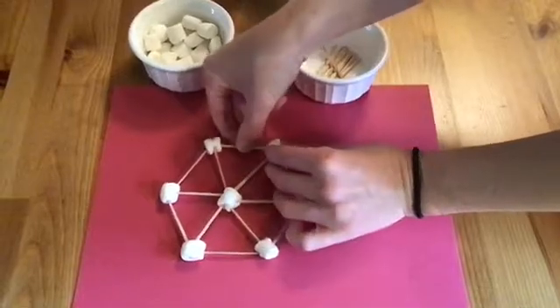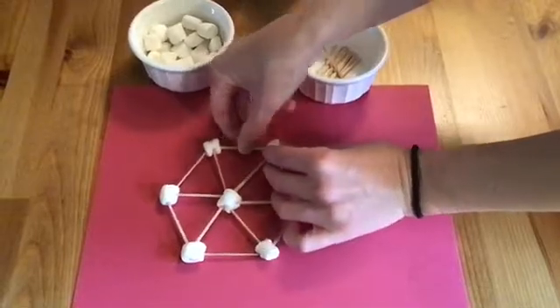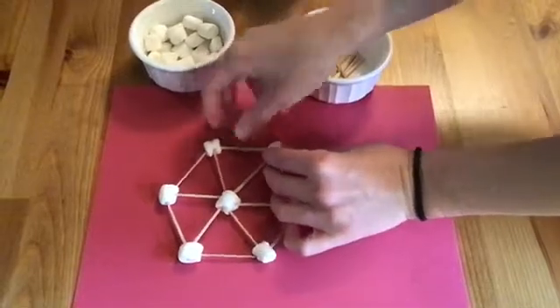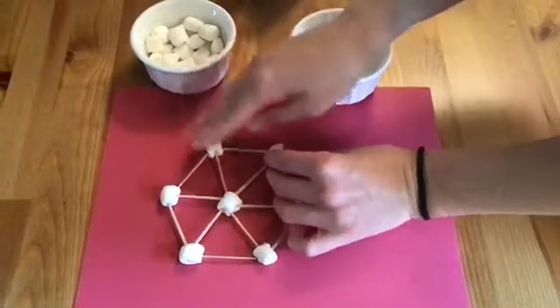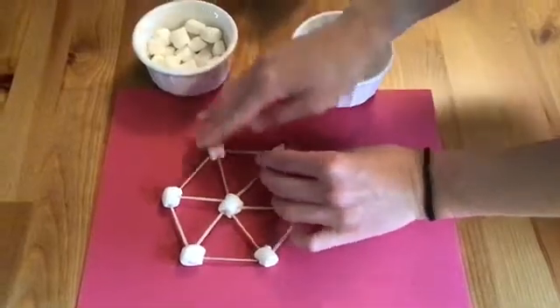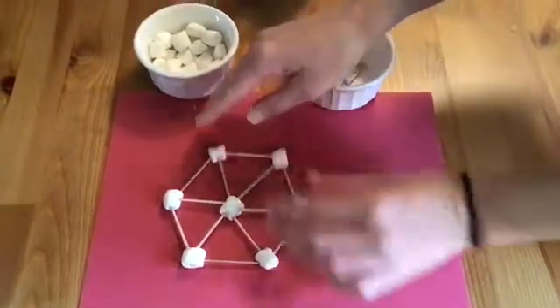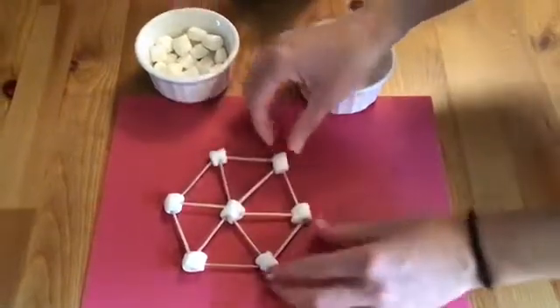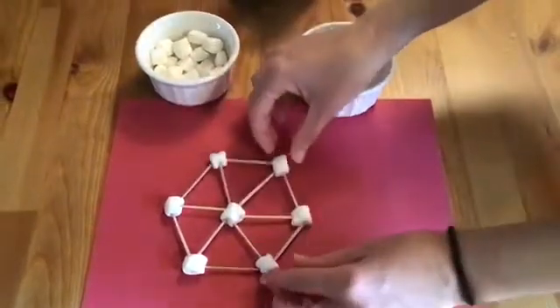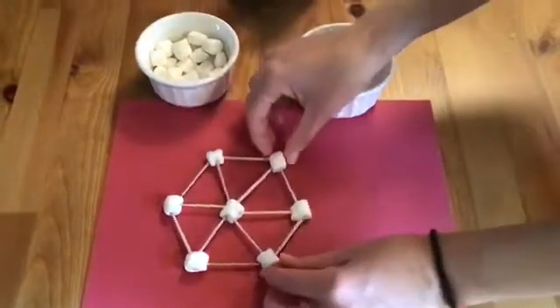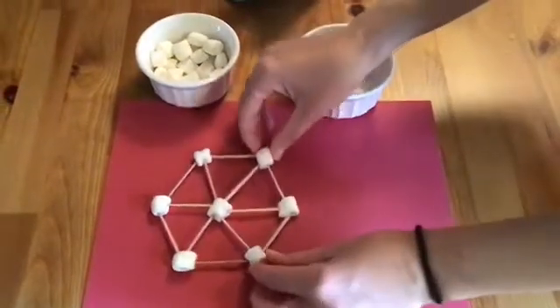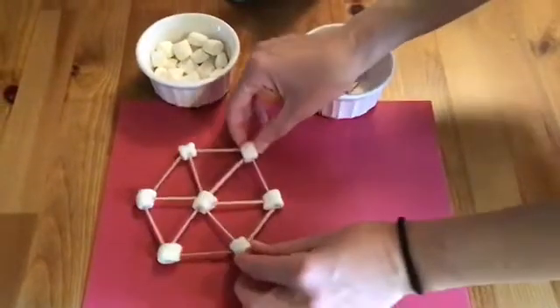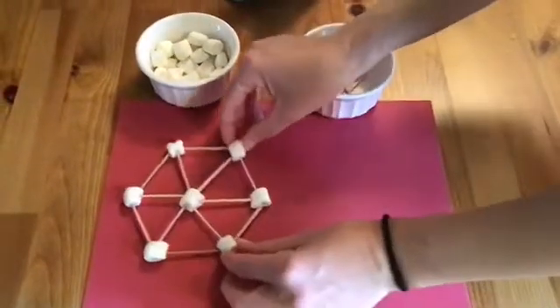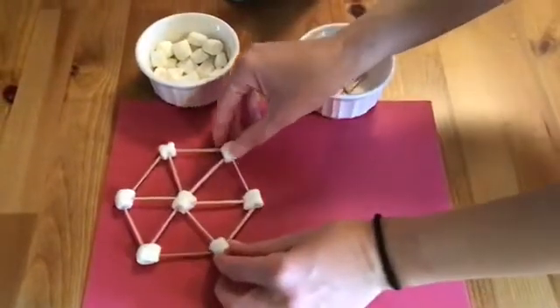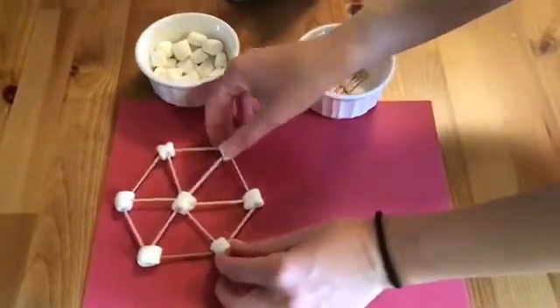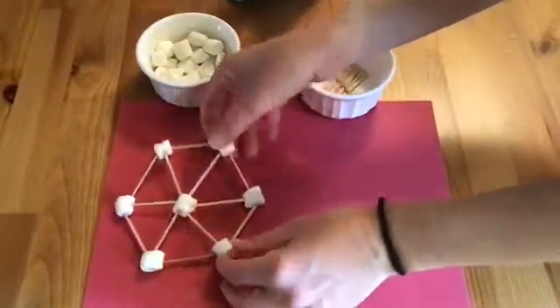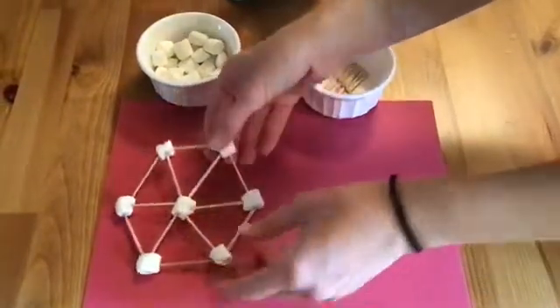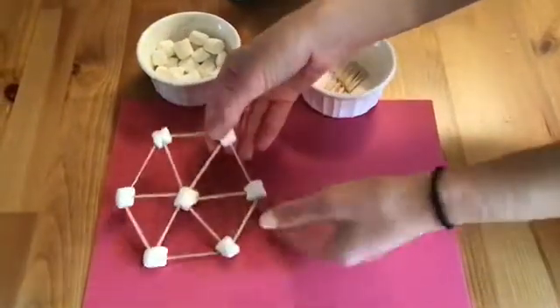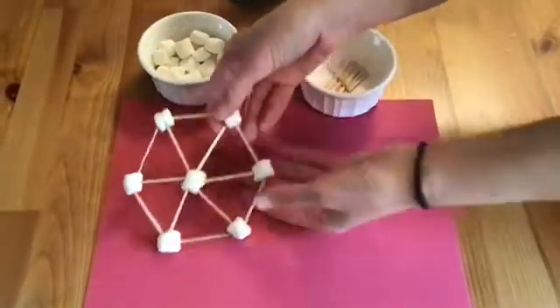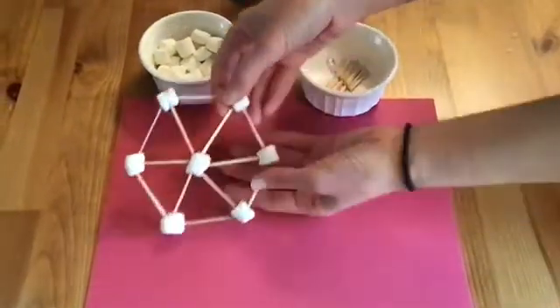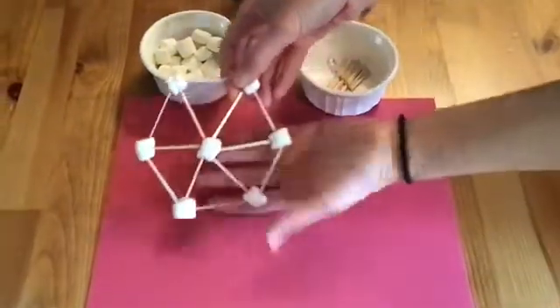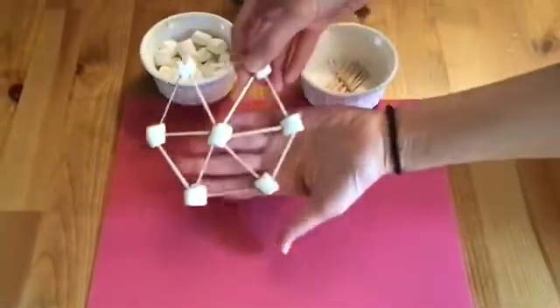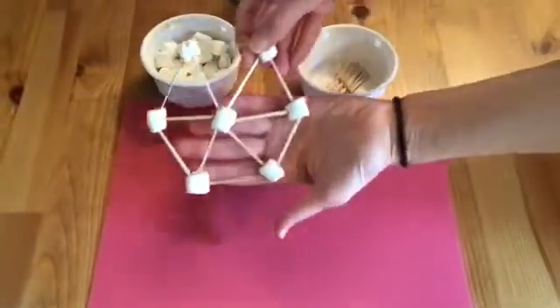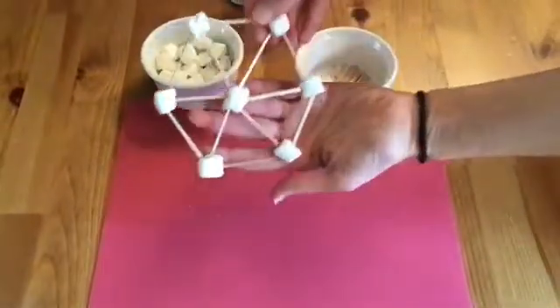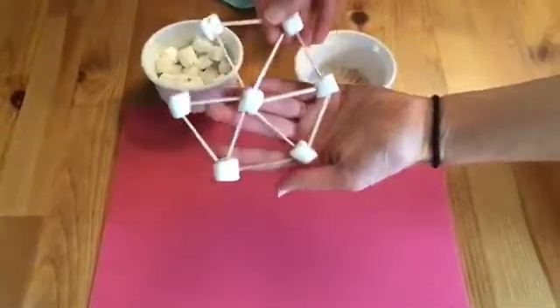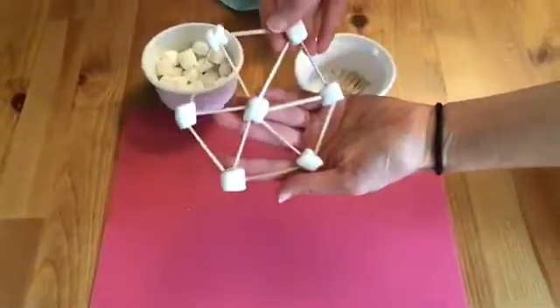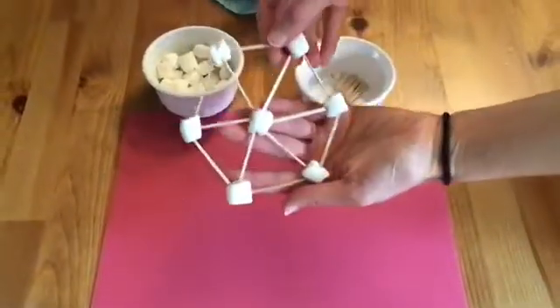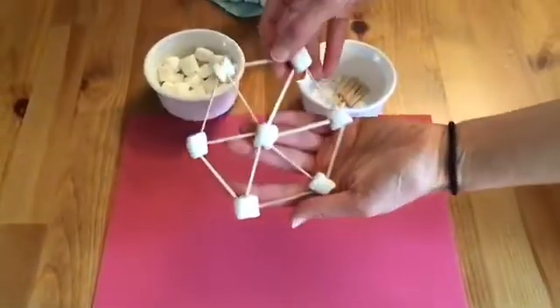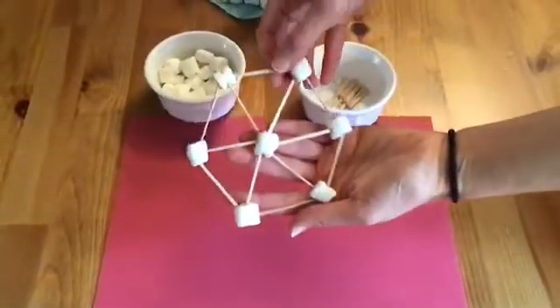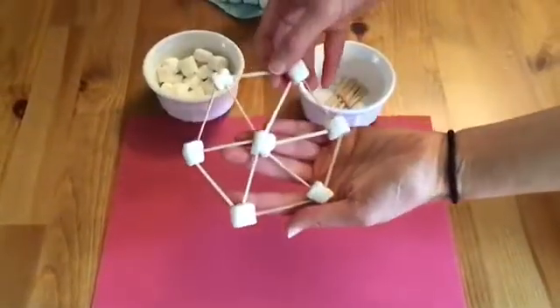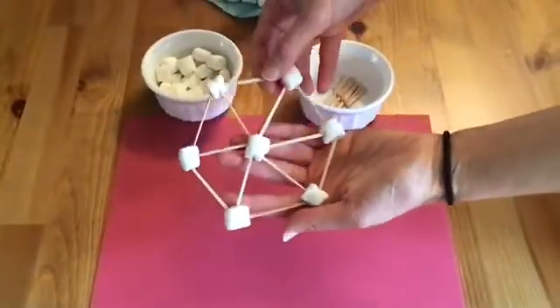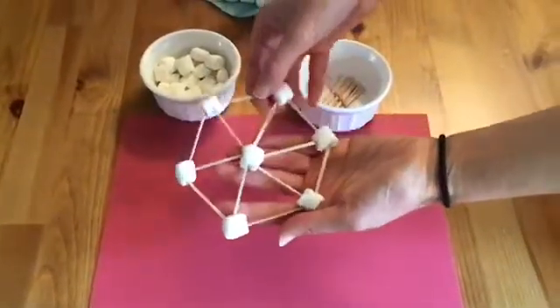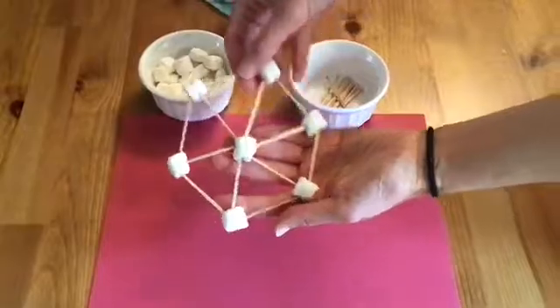And here is my first snowflake shape. As you can see, it has six sides.